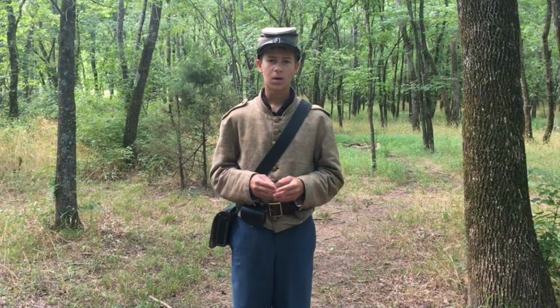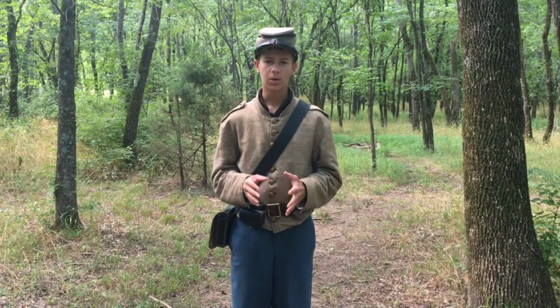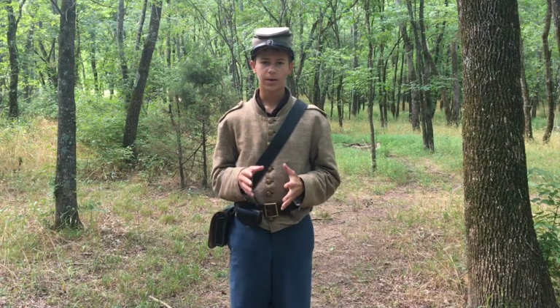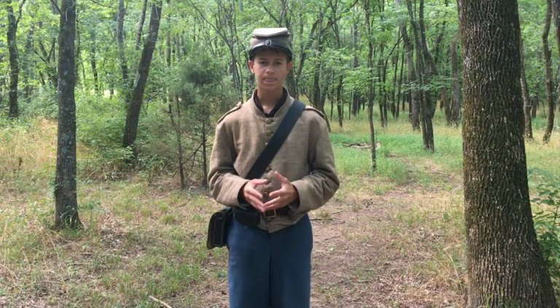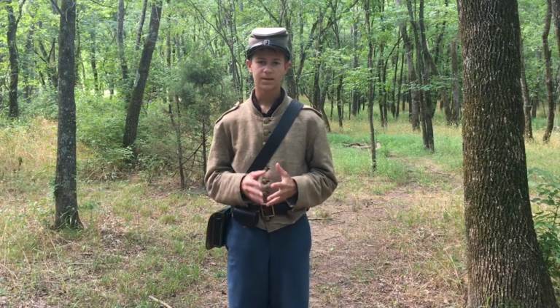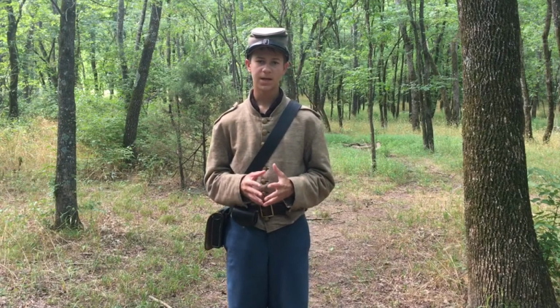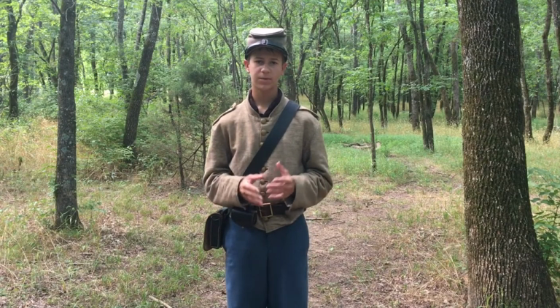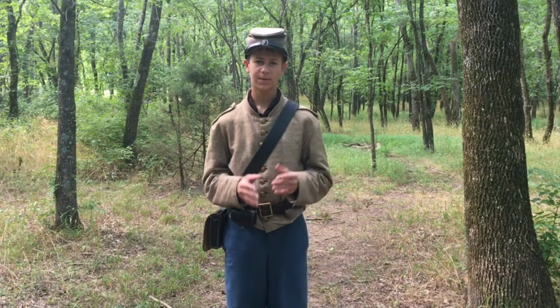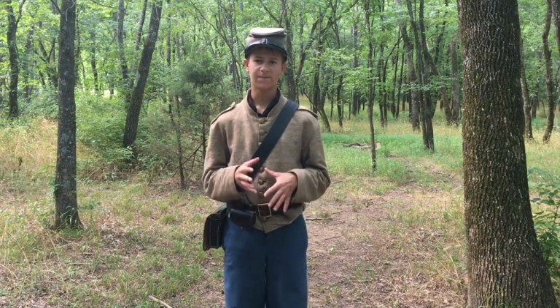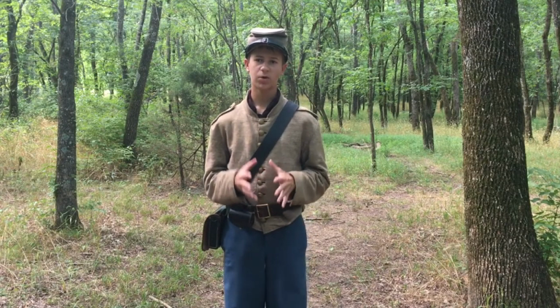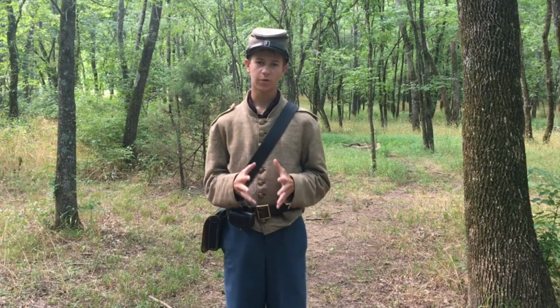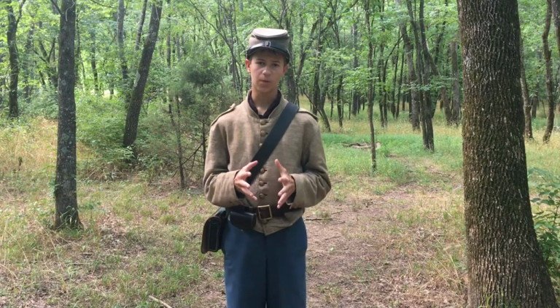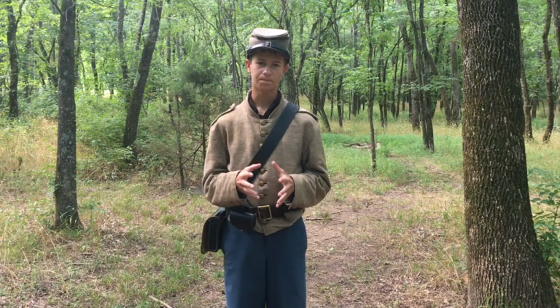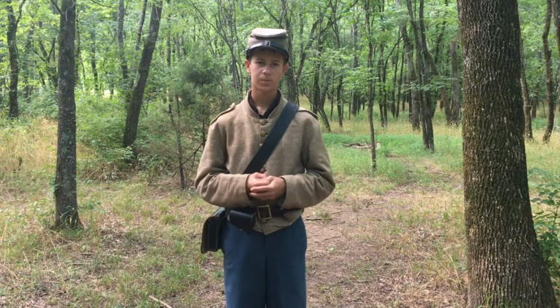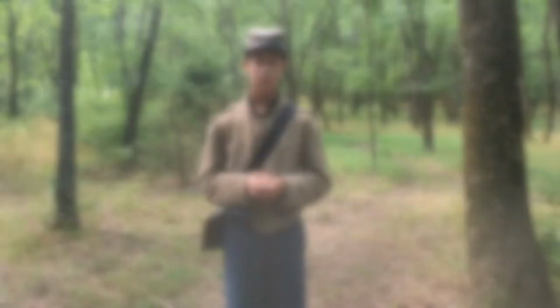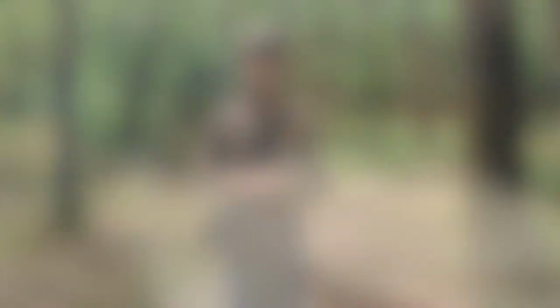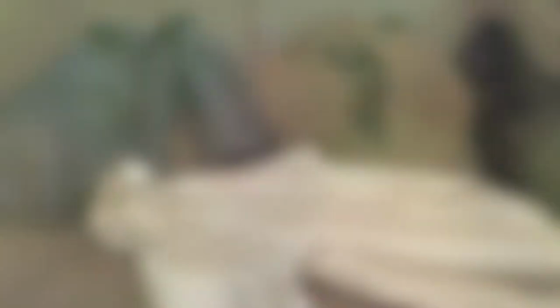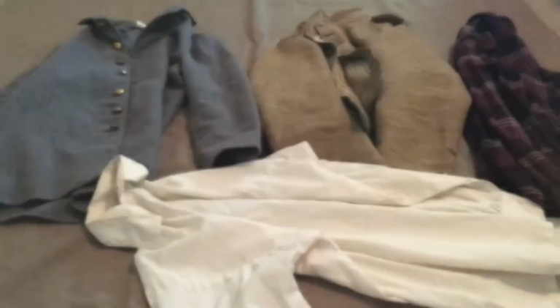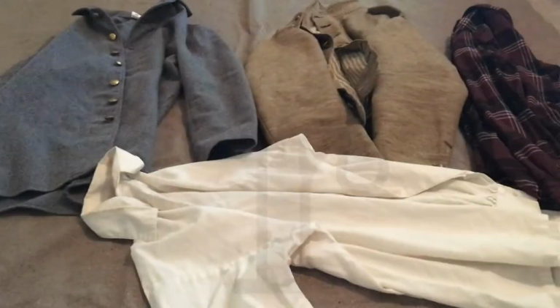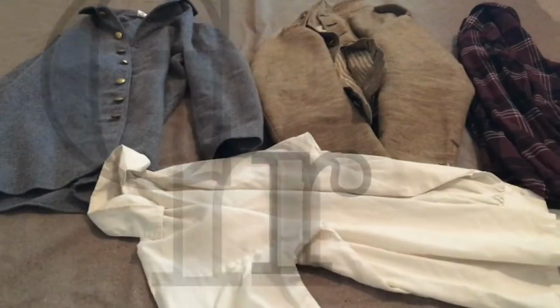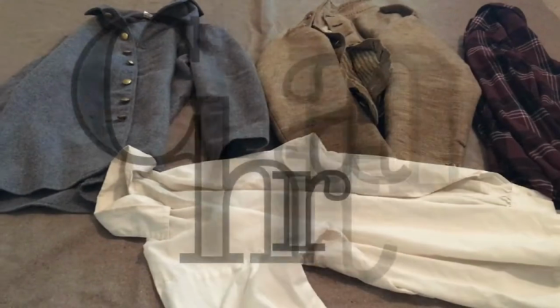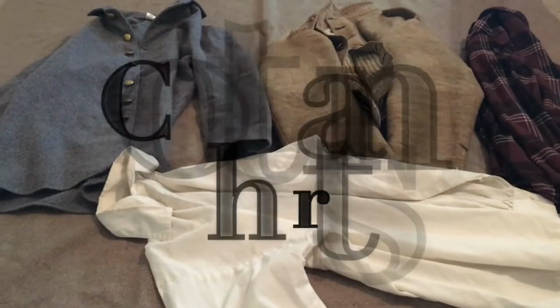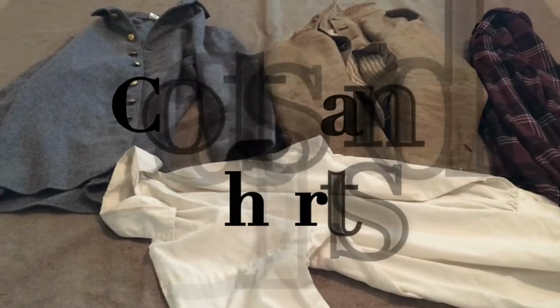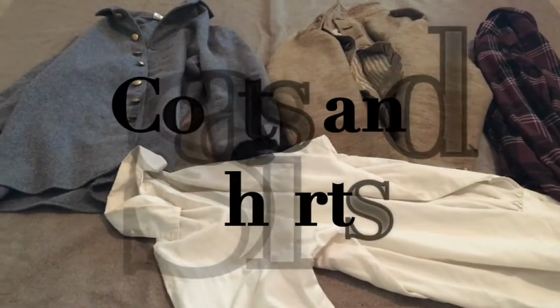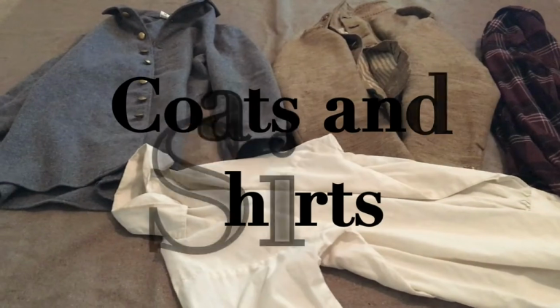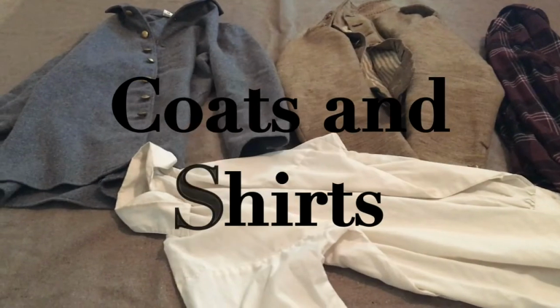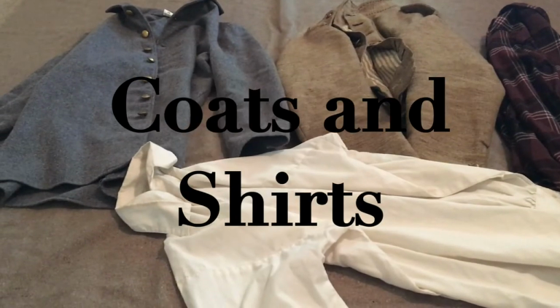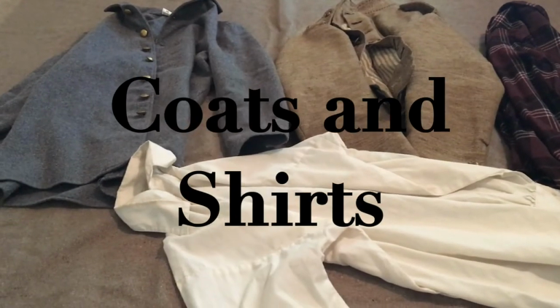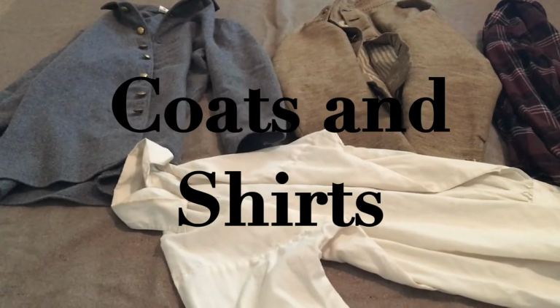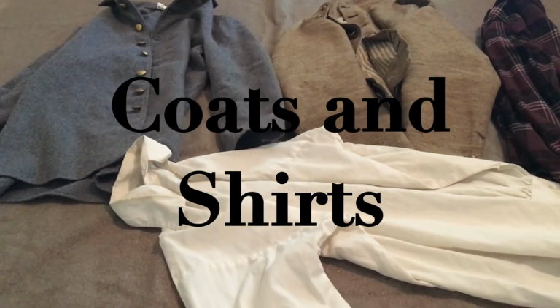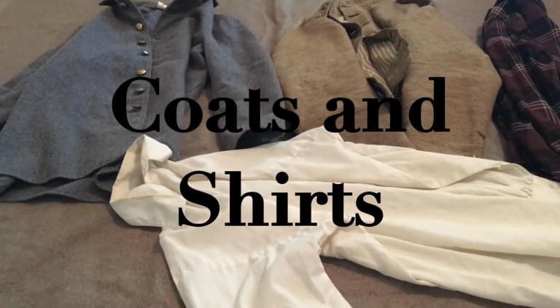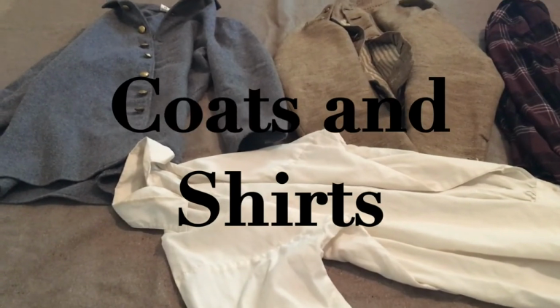Hello there. Today I'm going to be talking about the Confederate uniform. First we are going to talk about coats and shirts.